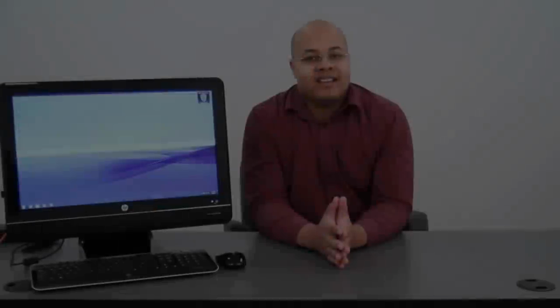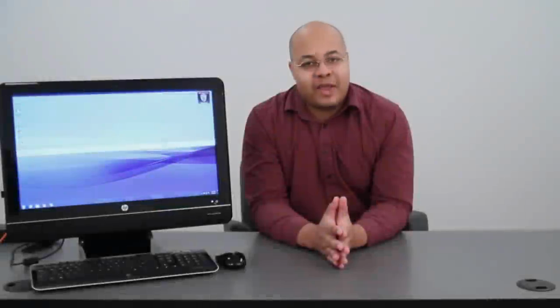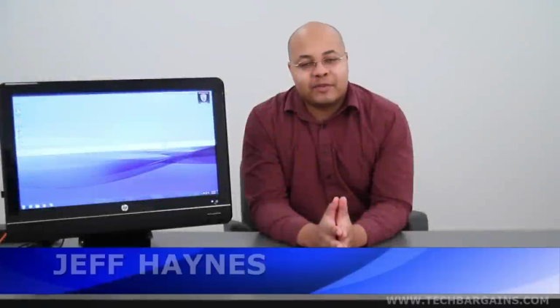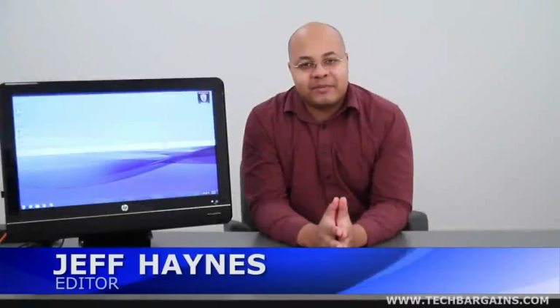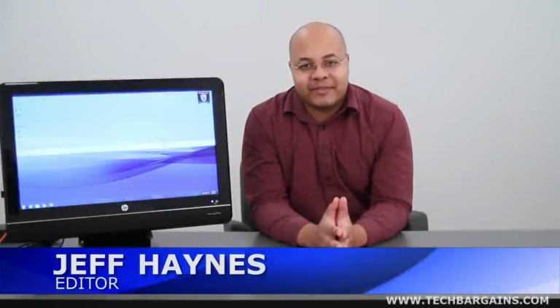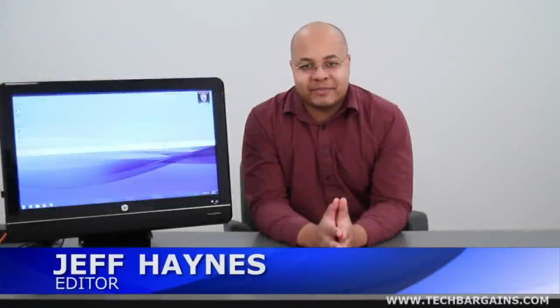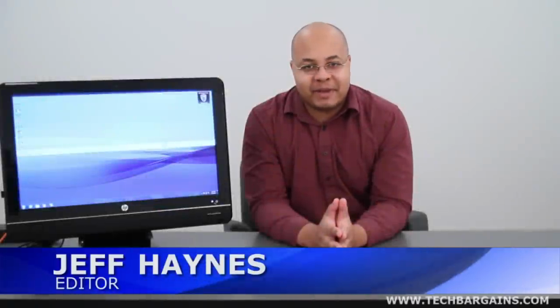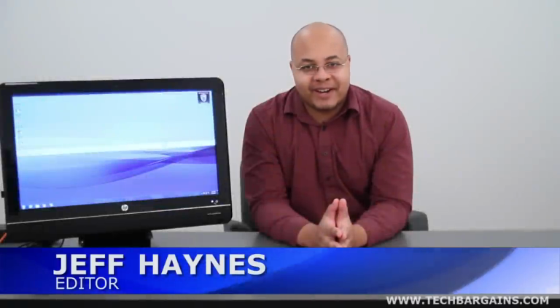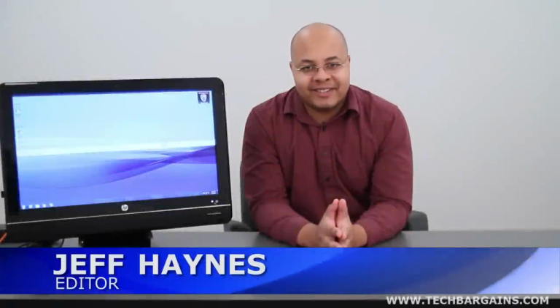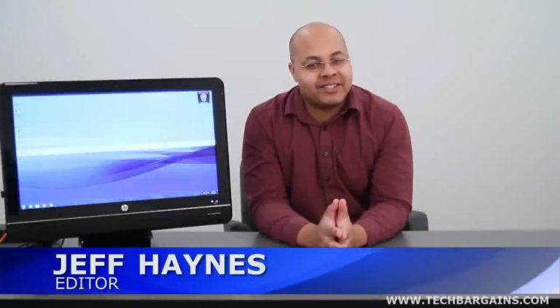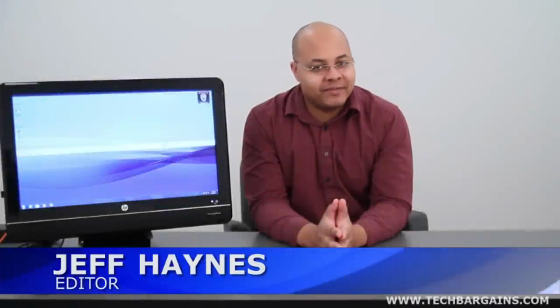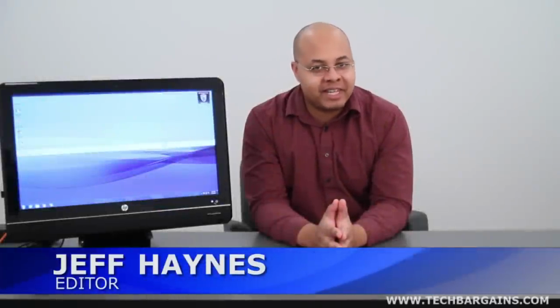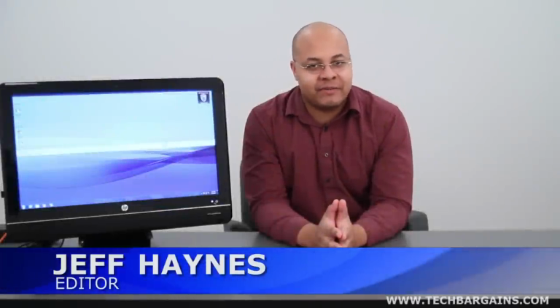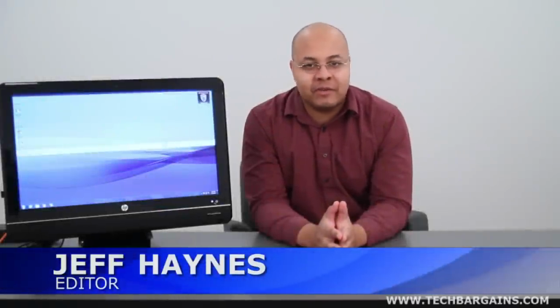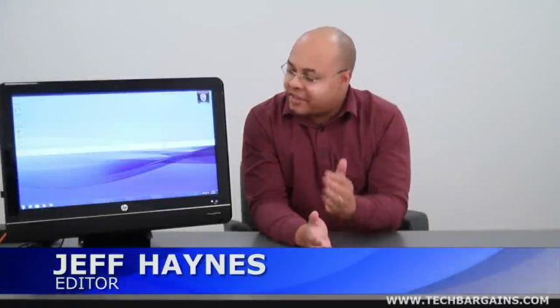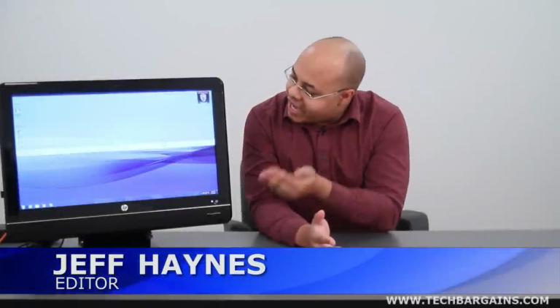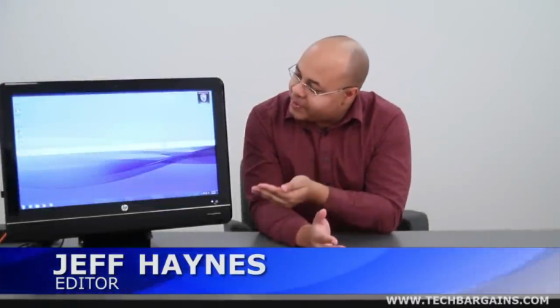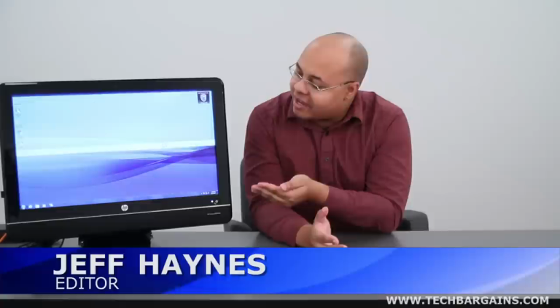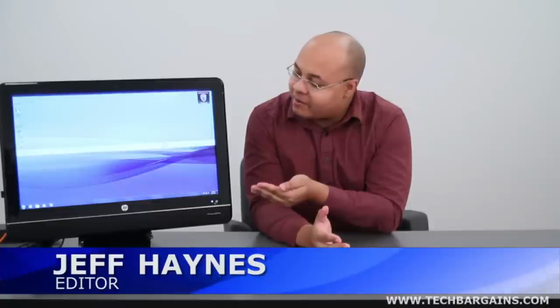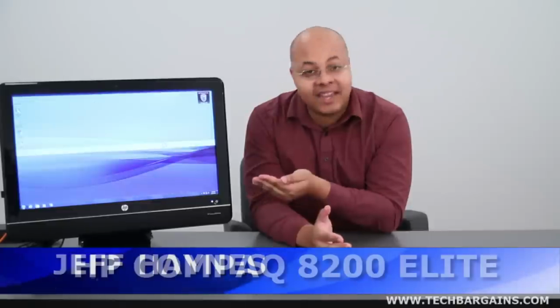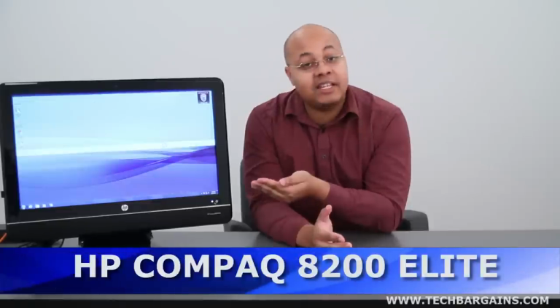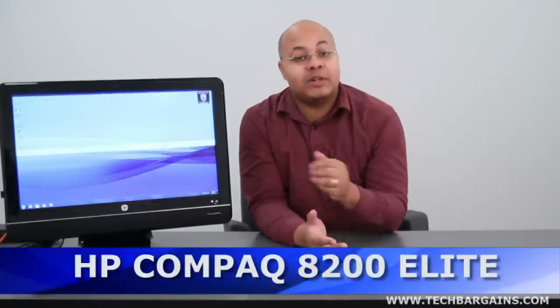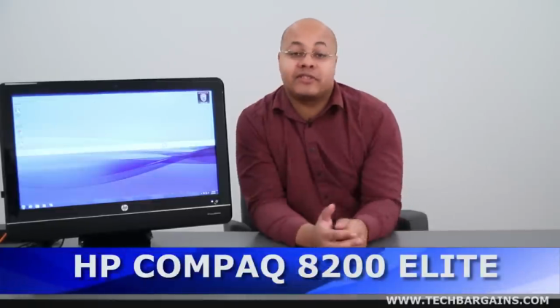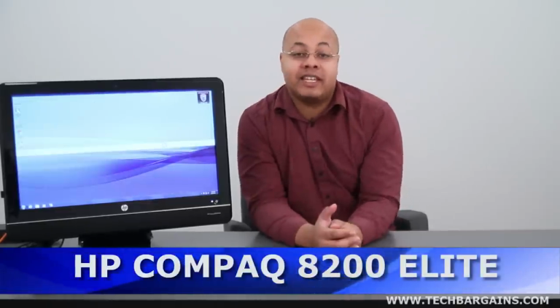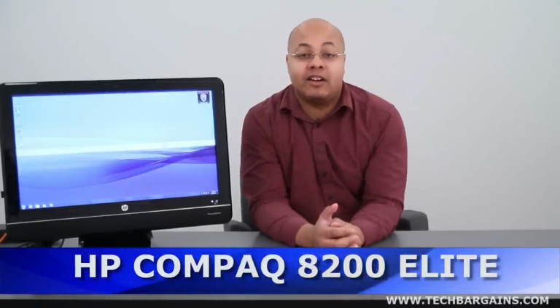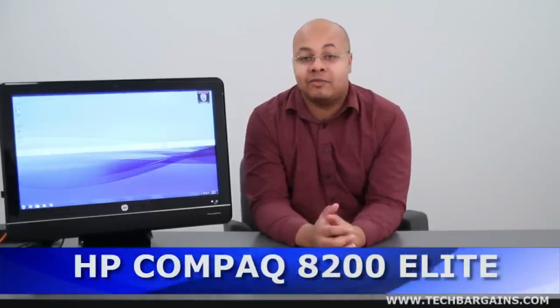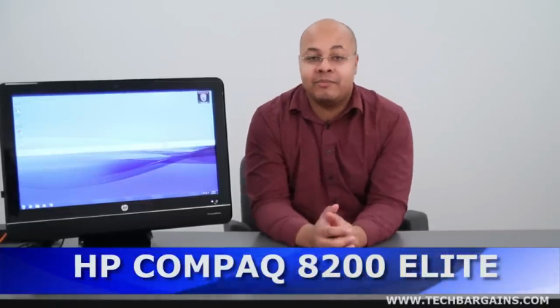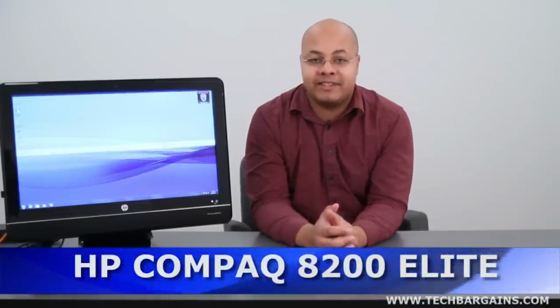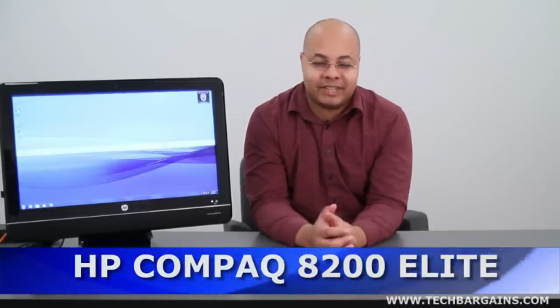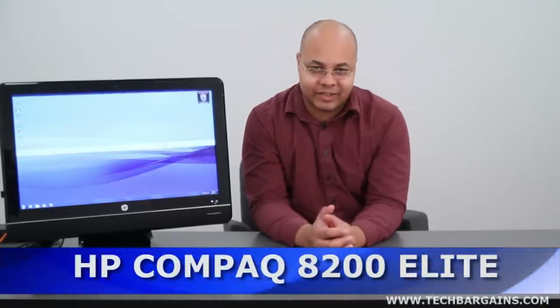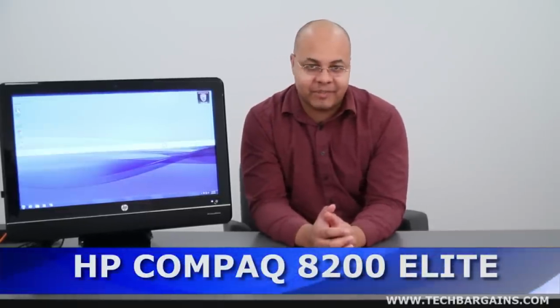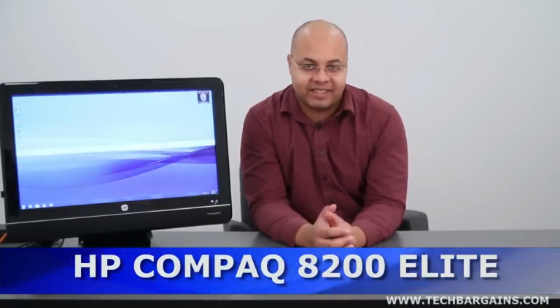Hey everyone, I'm Jeff Haynes from Tech Bargains, and this is the video review of the HP Compact 8200 Elite All-in-One Business Desktop PC.